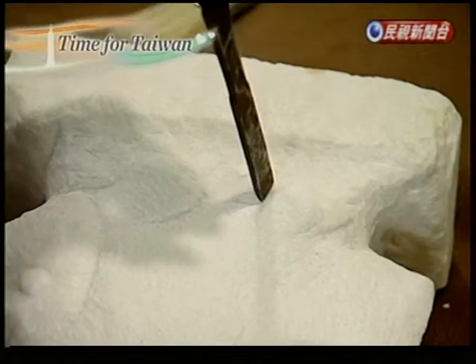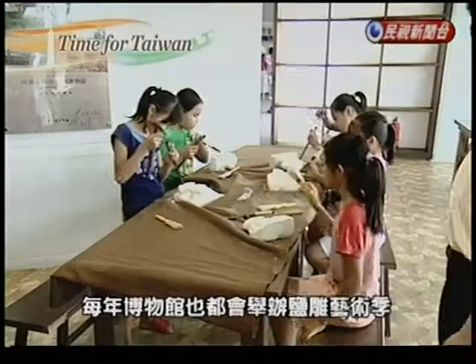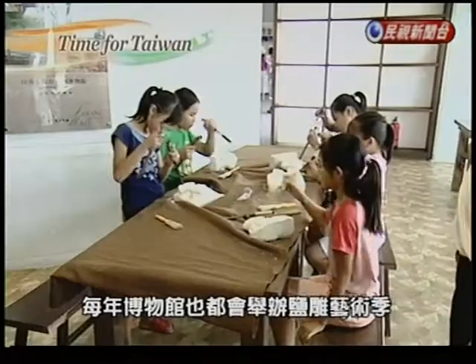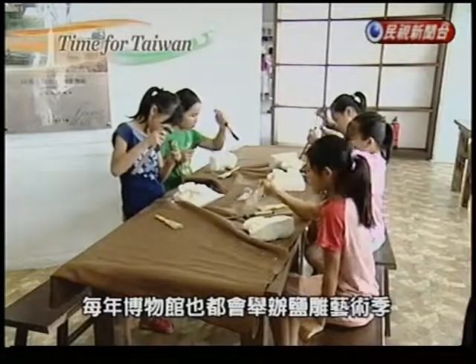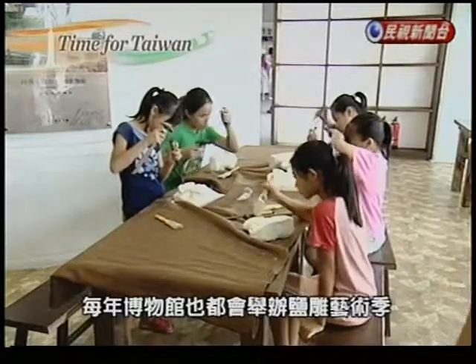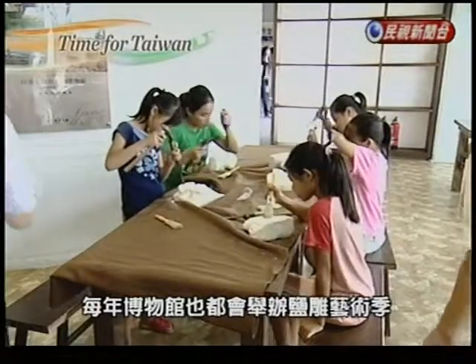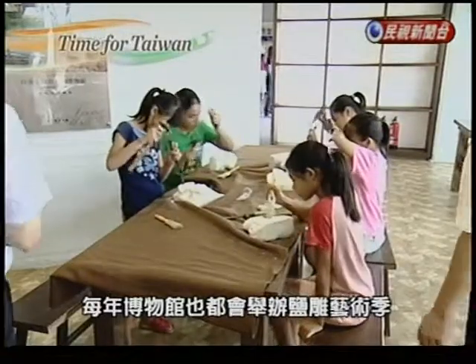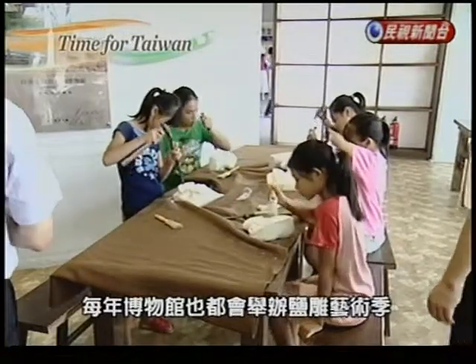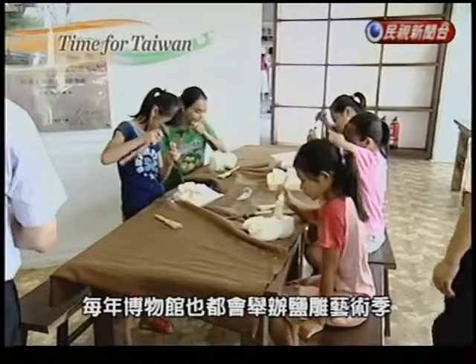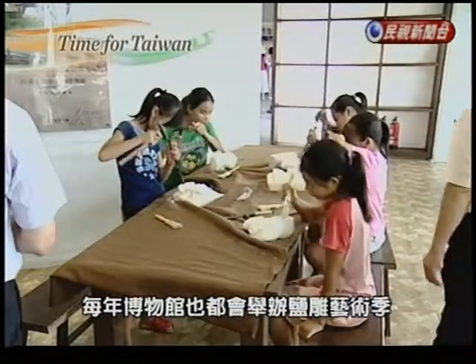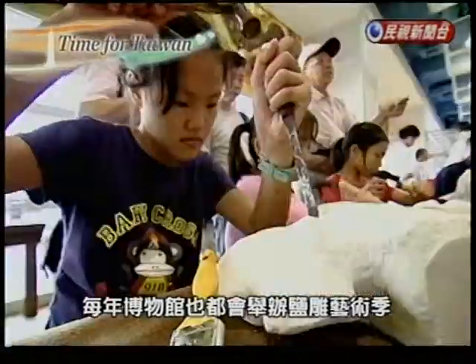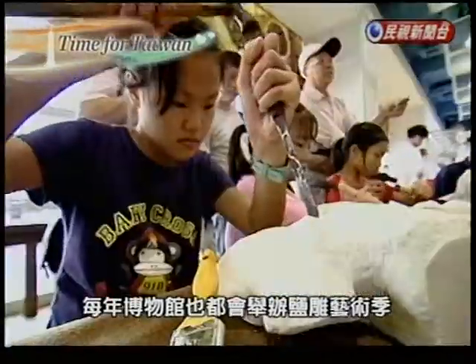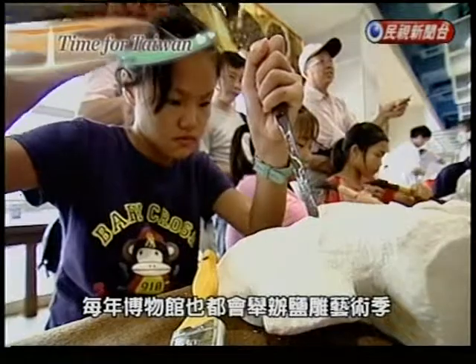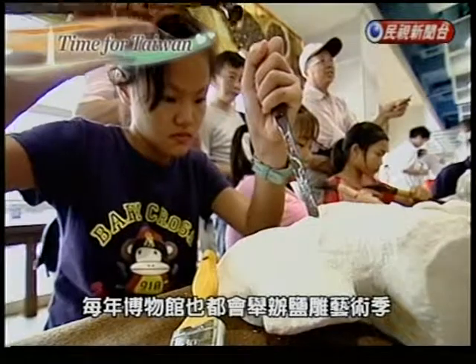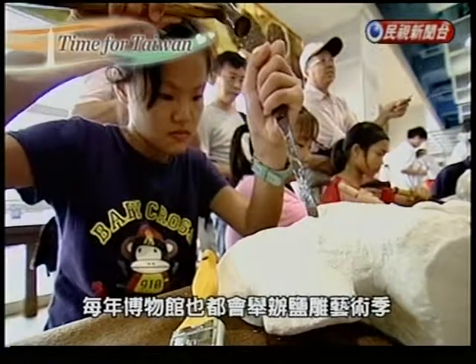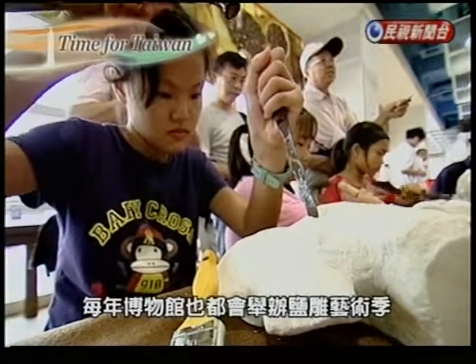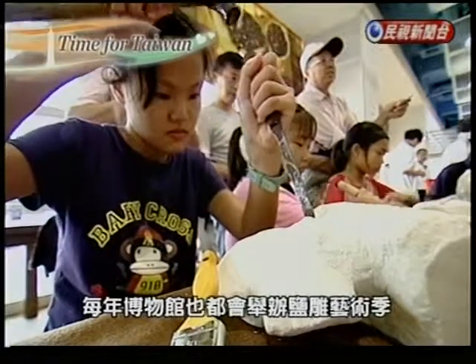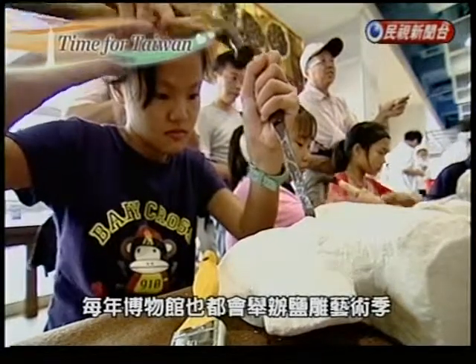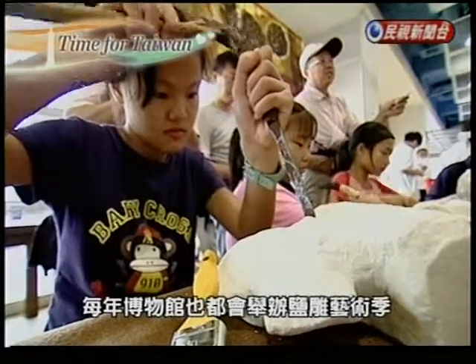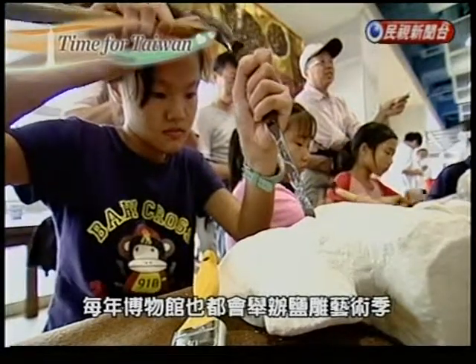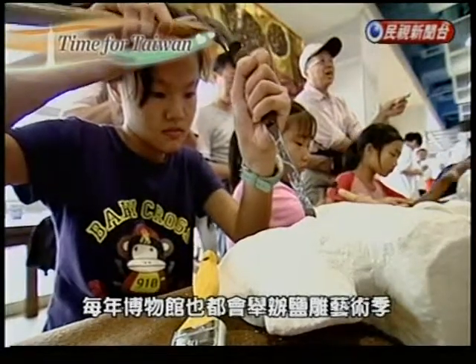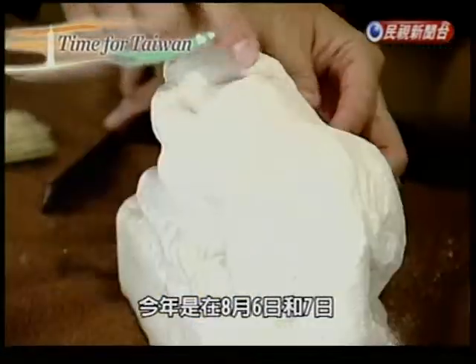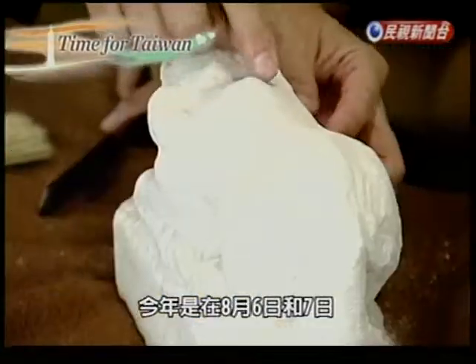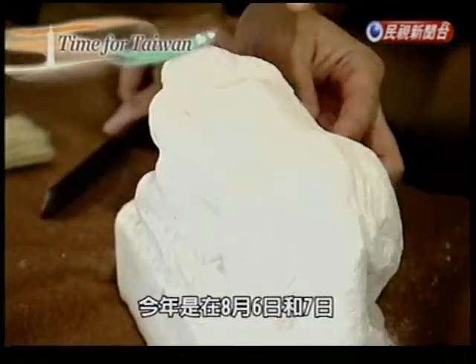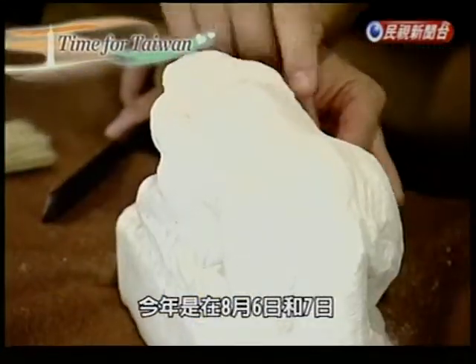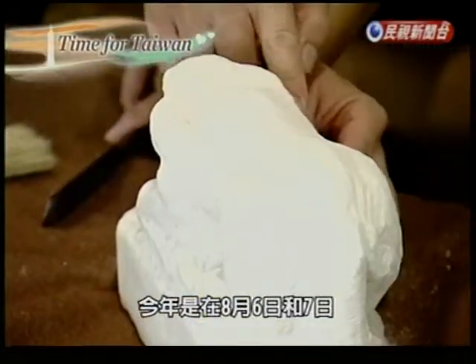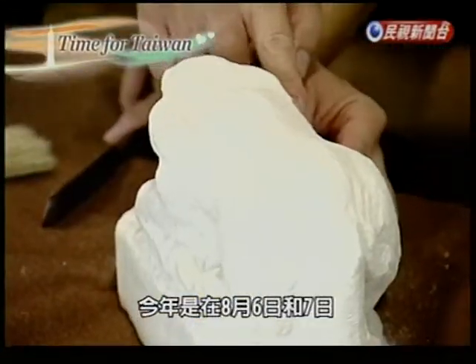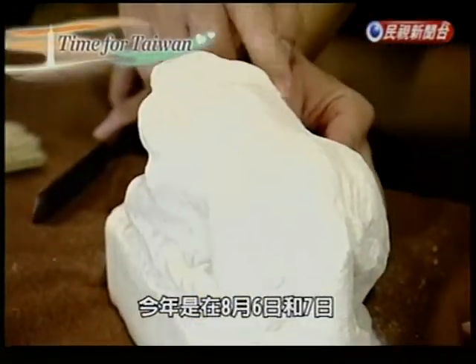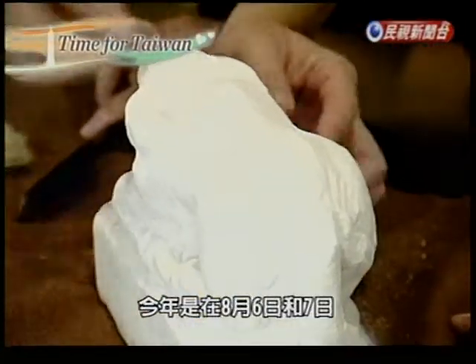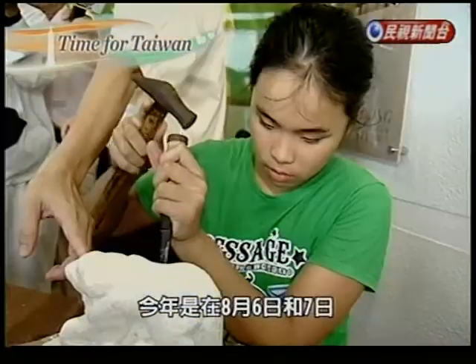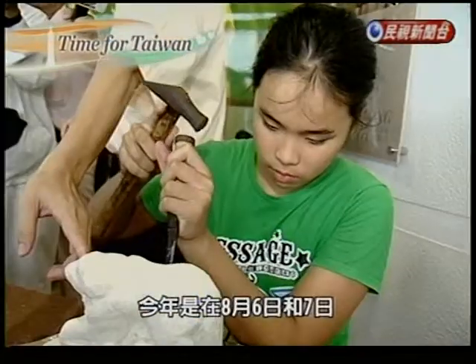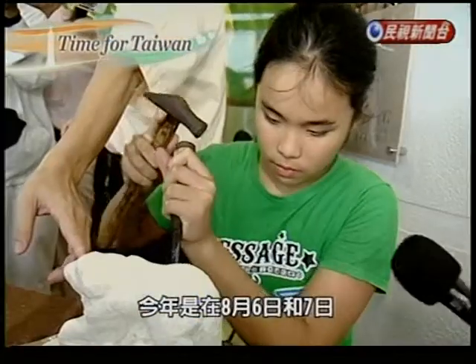And every year, the museum also hosts a salt sculpture festival. This year, it's on the 6th and 7th of August.